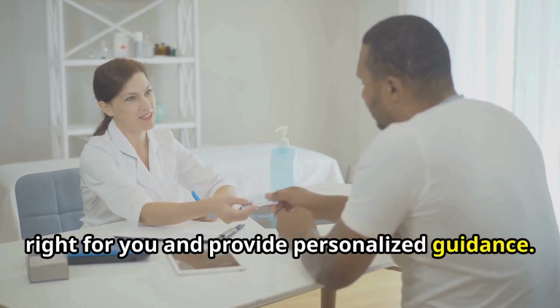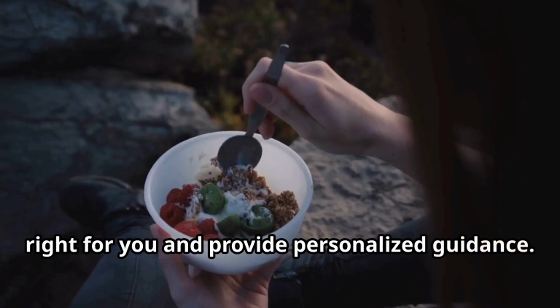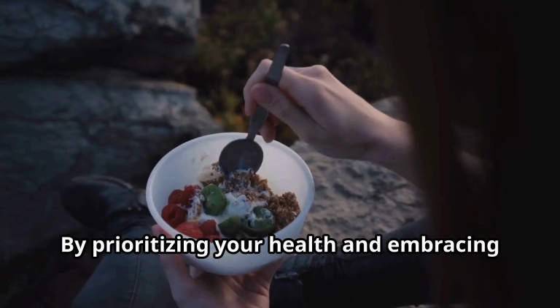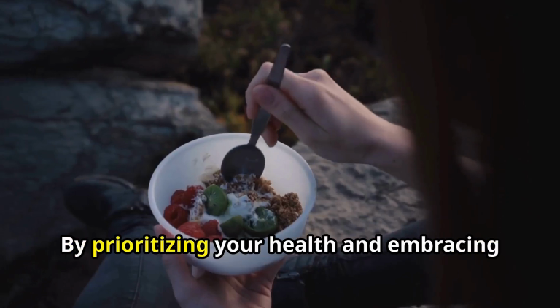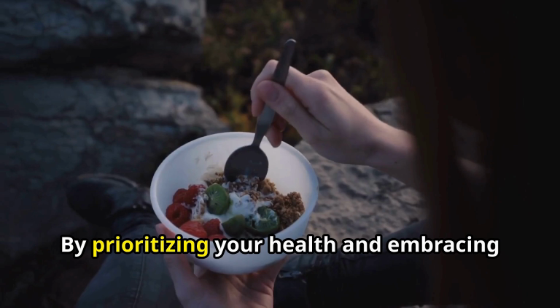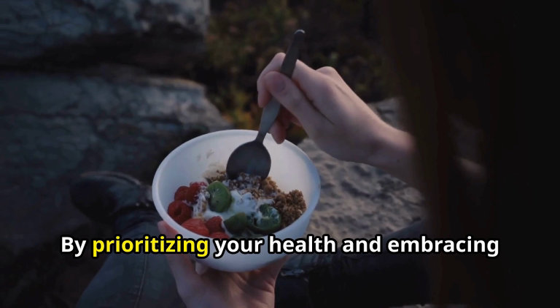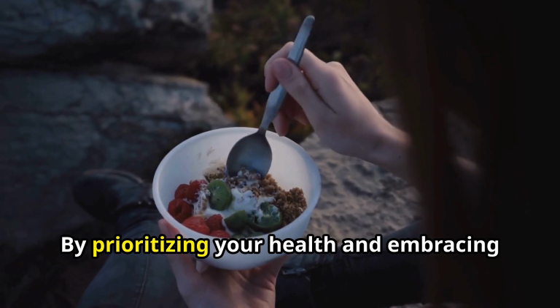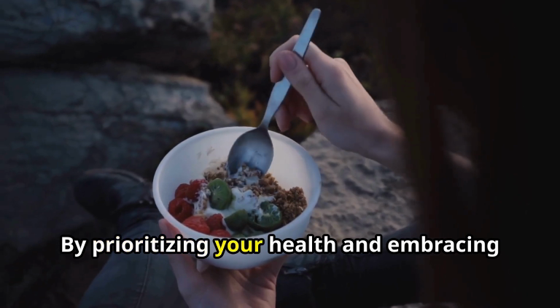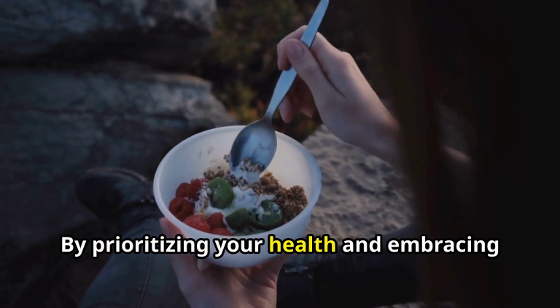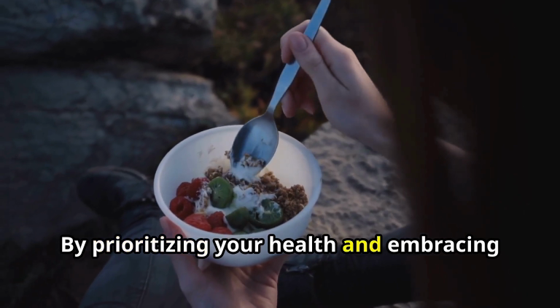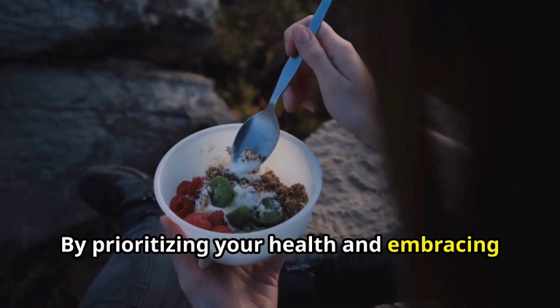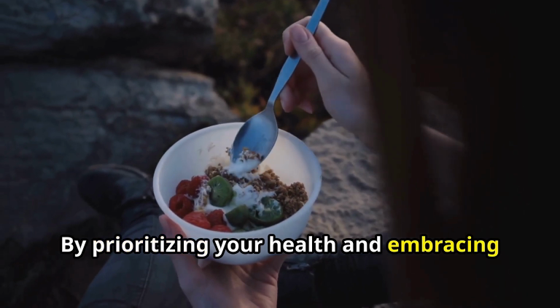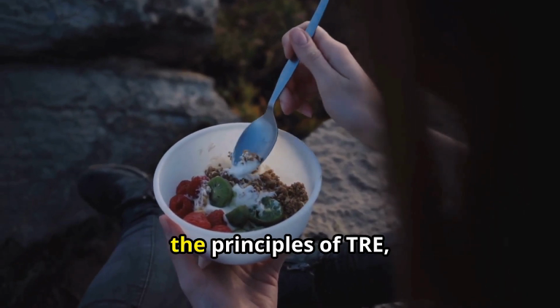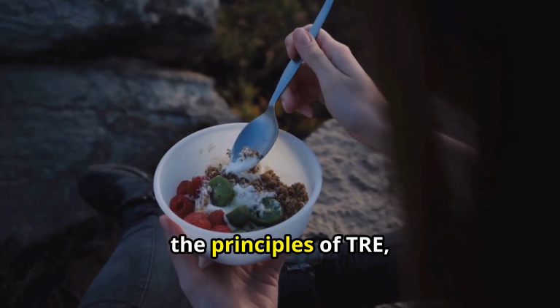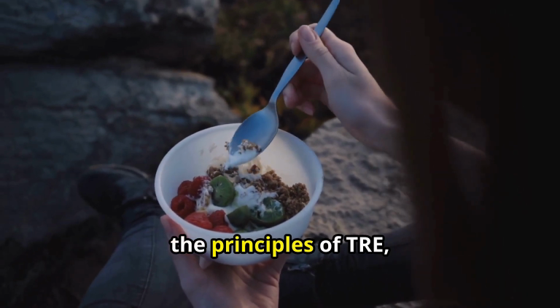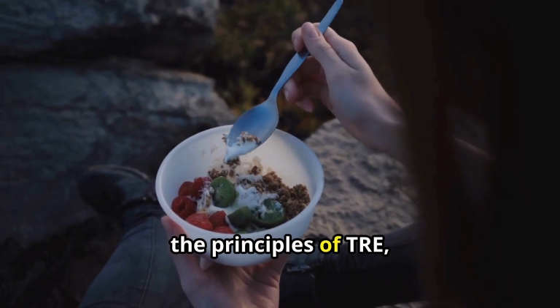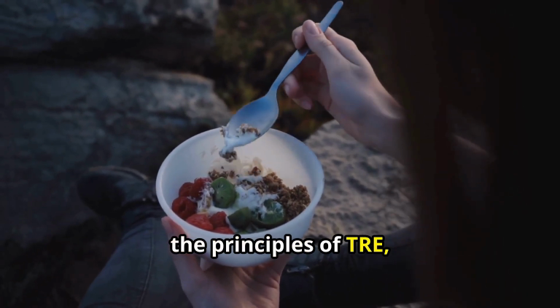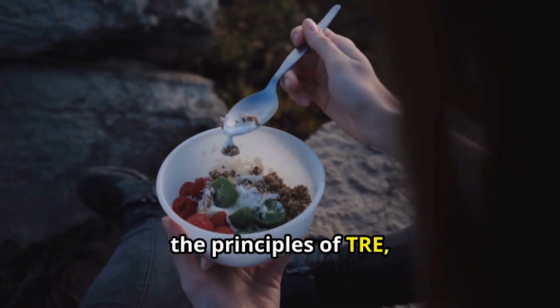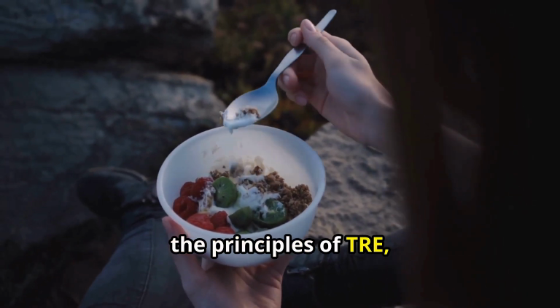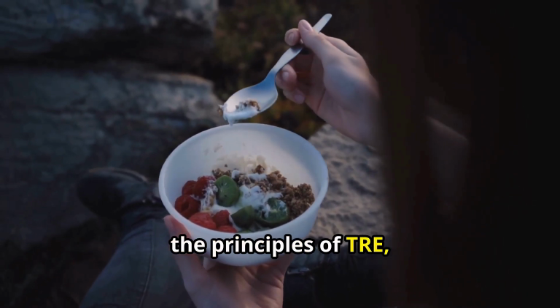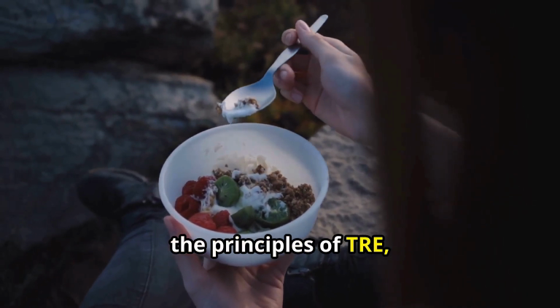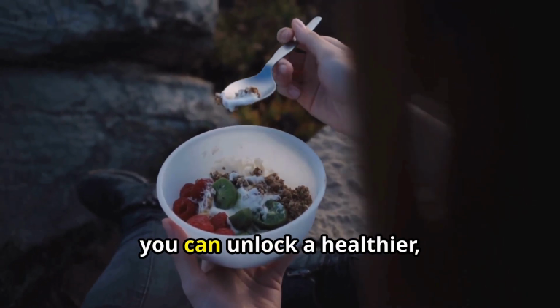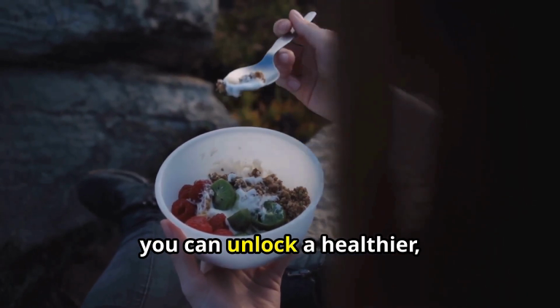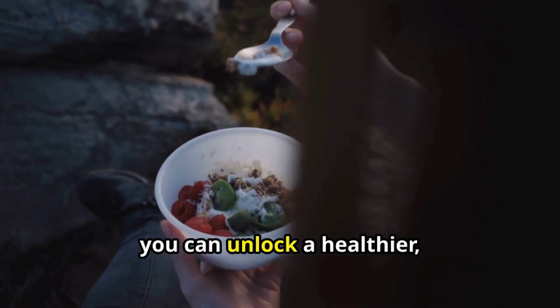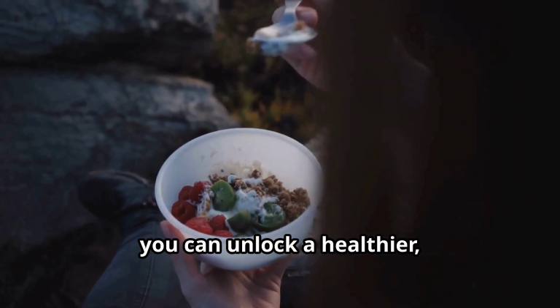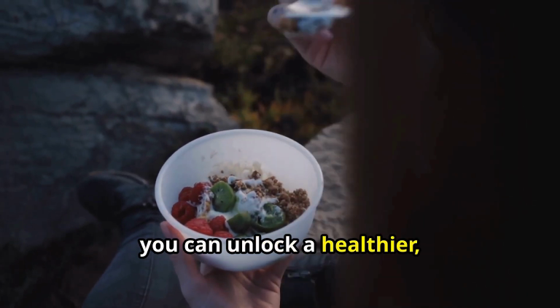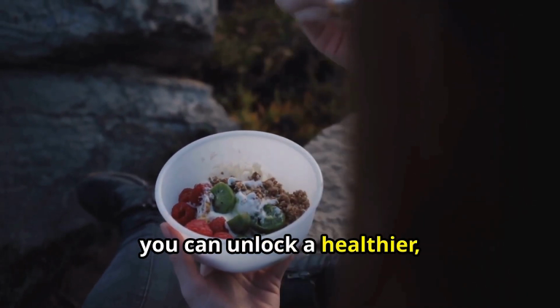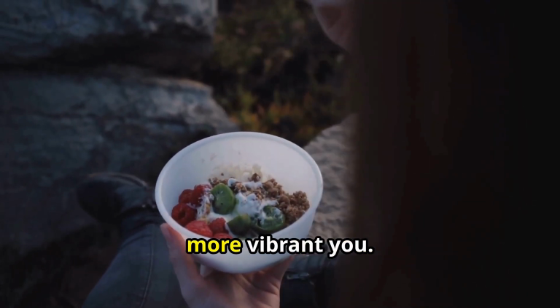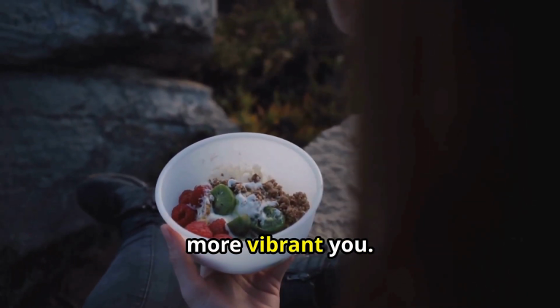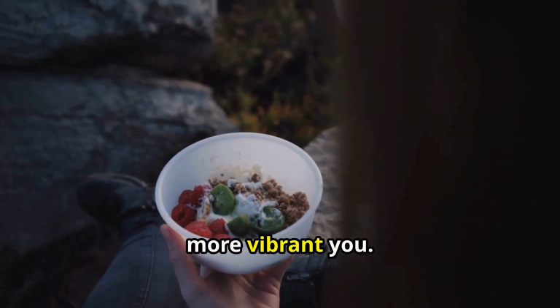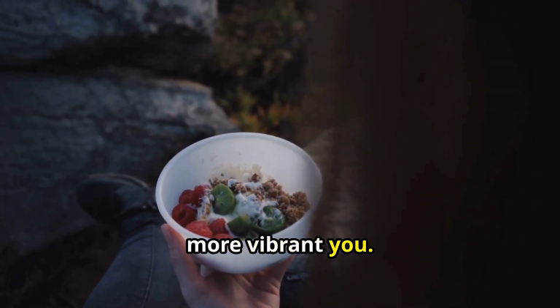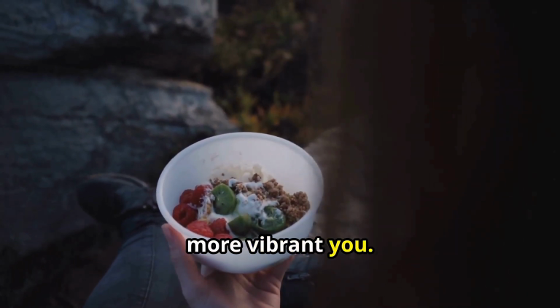By prioritizing your health and embracing the principles of TRE, you can unlock a healthier, more vibrant you.